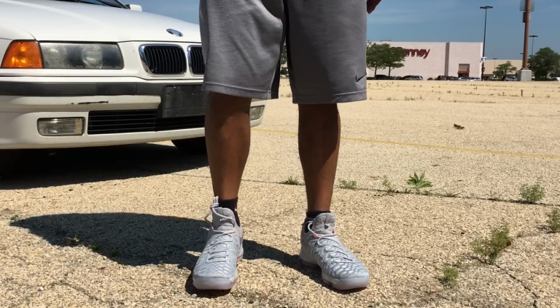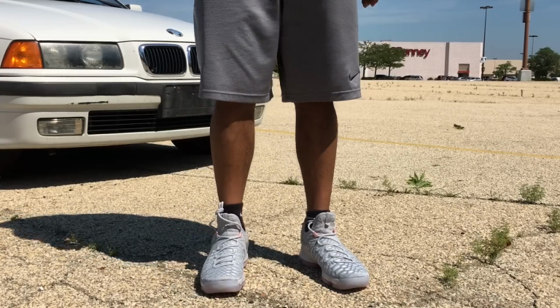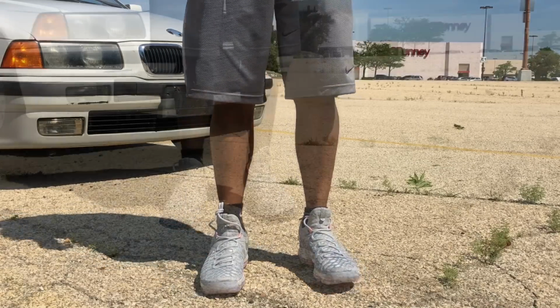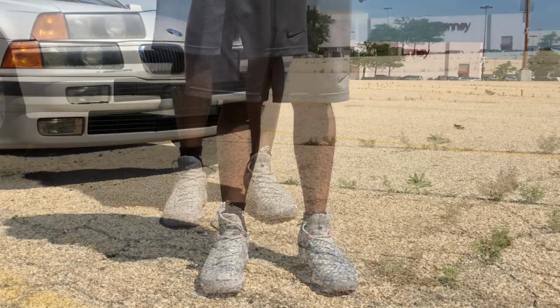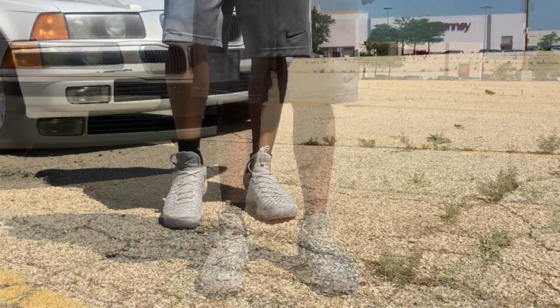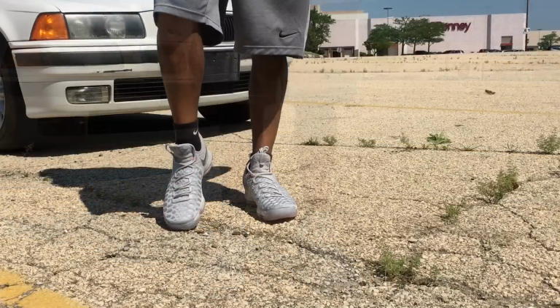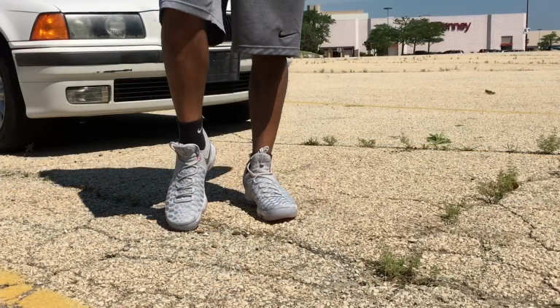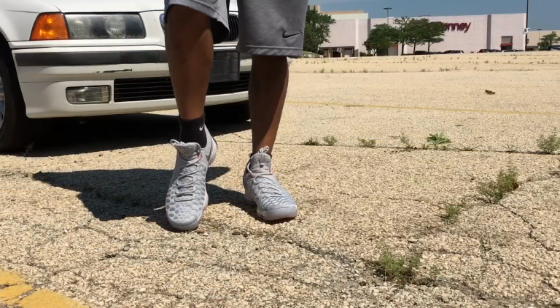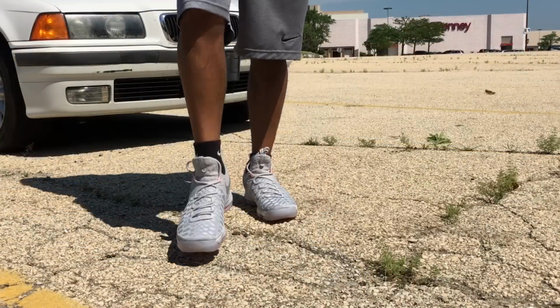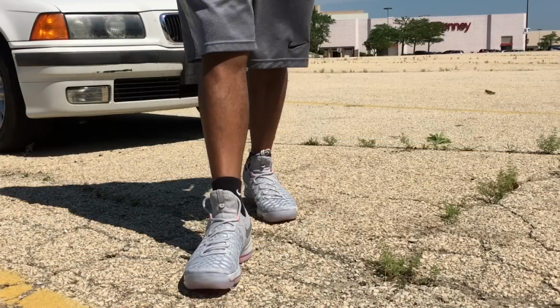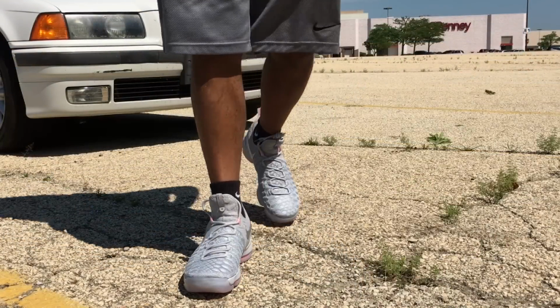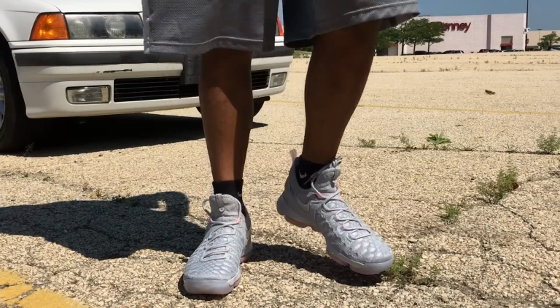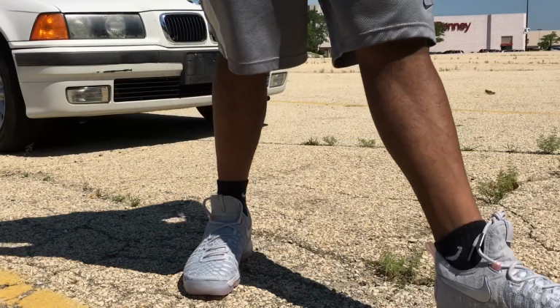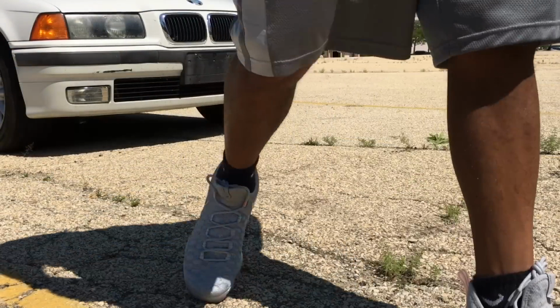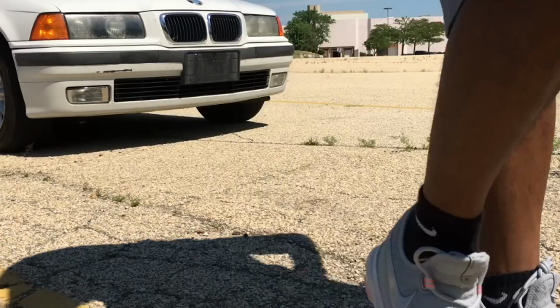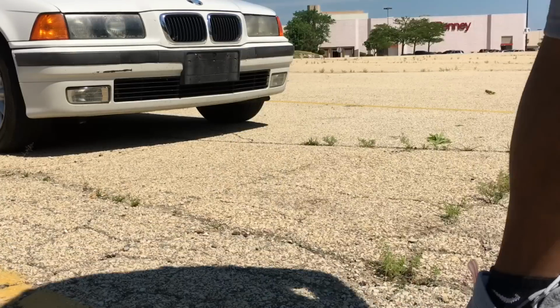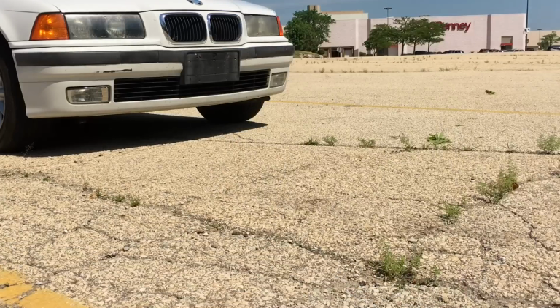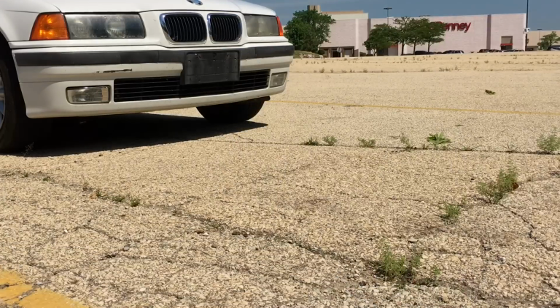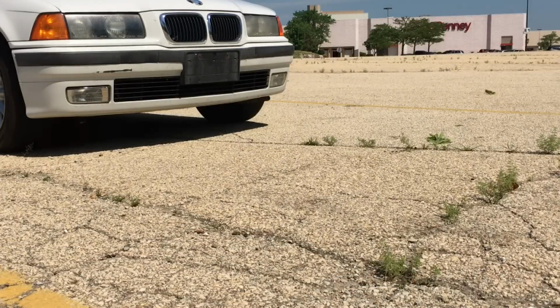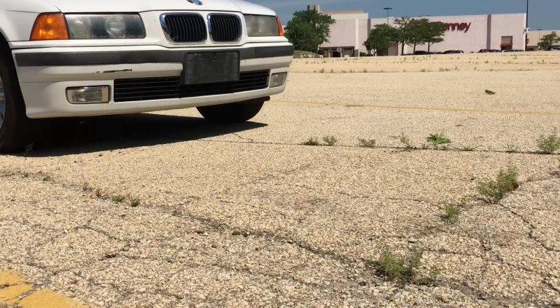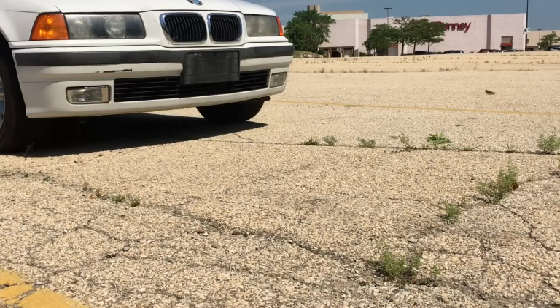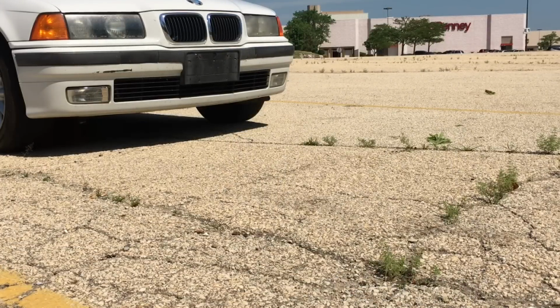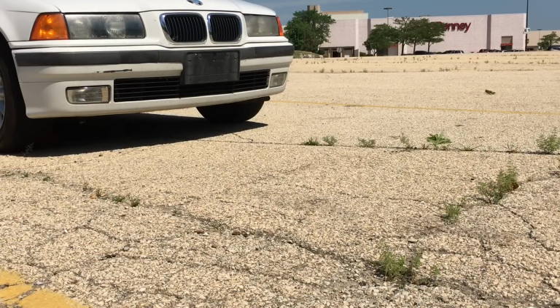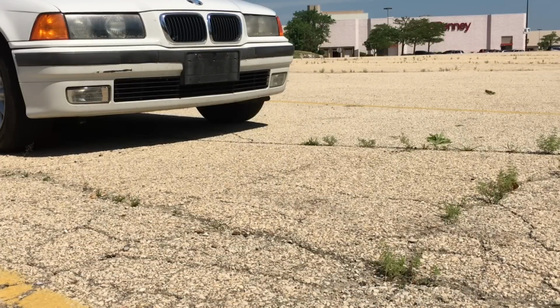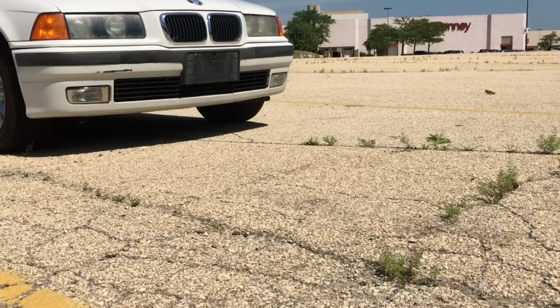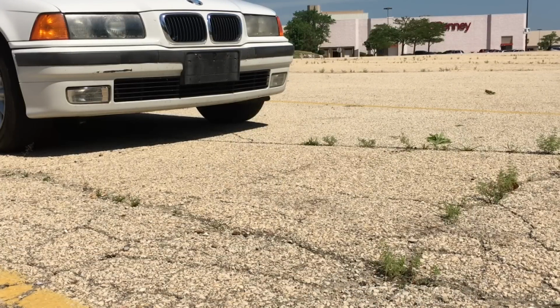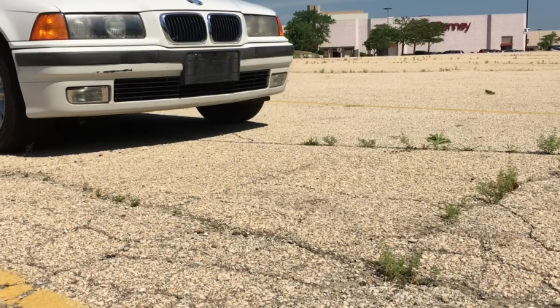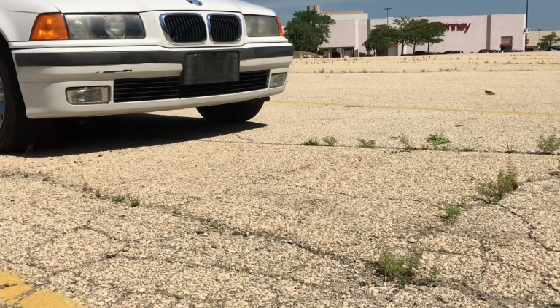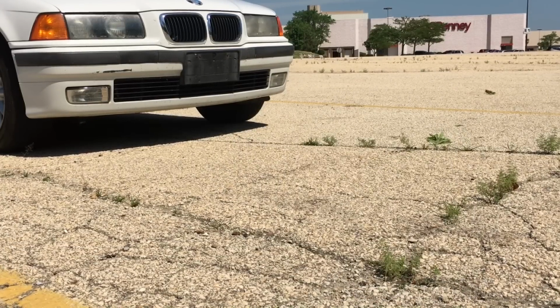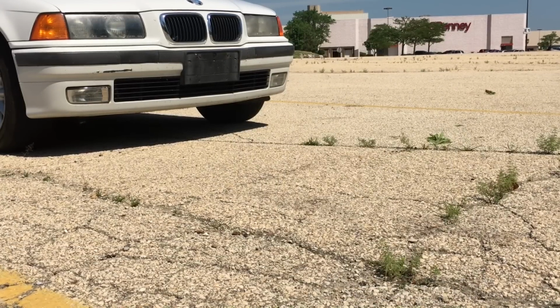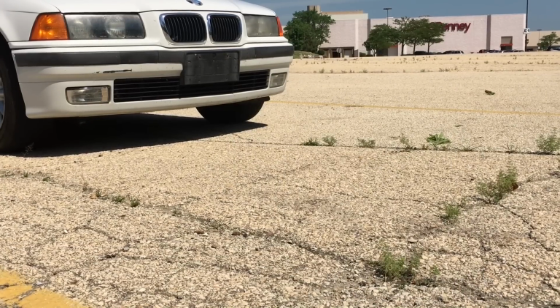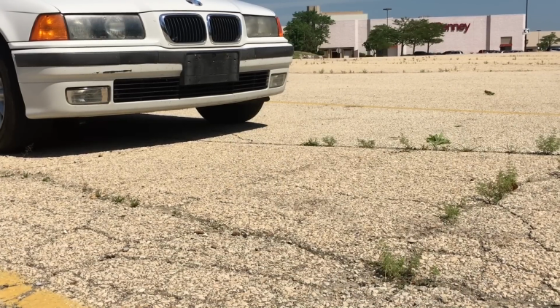That's pretty much it. Love this shoe, really comfortable. Subscribe to the channel, like this video if you like it, dislike it if you didn't. Scoofy here and I'm out.